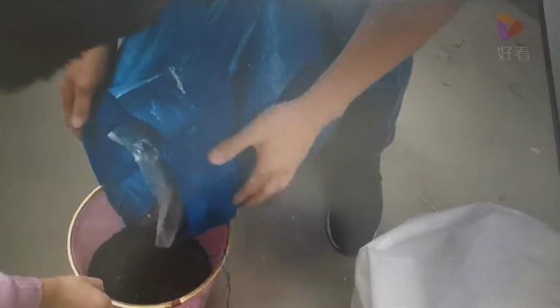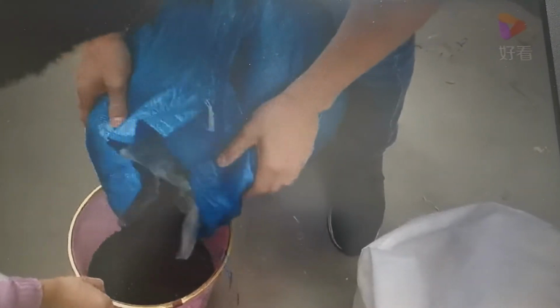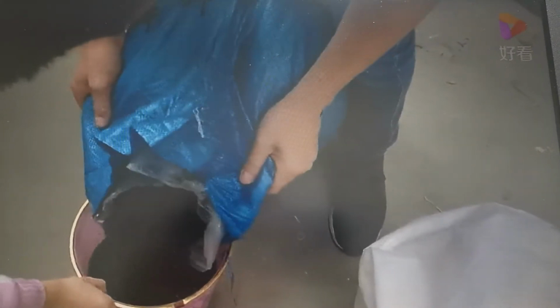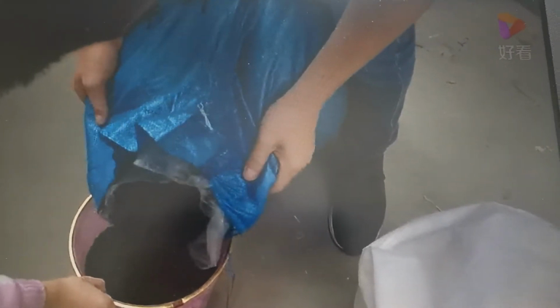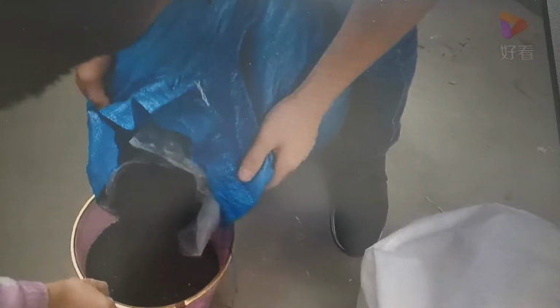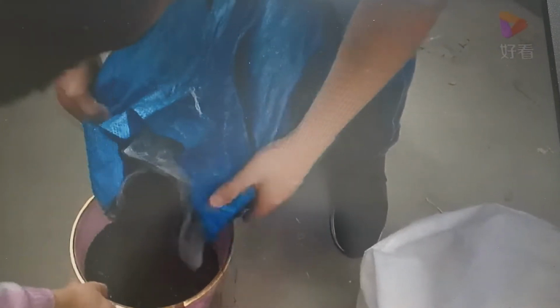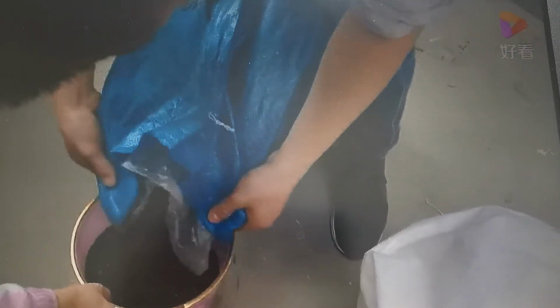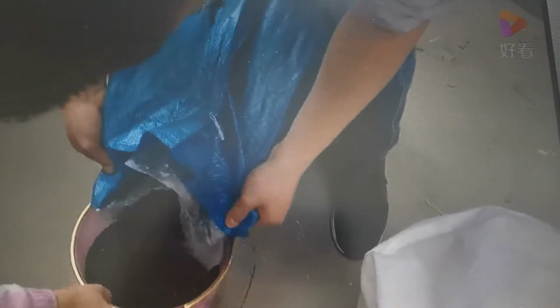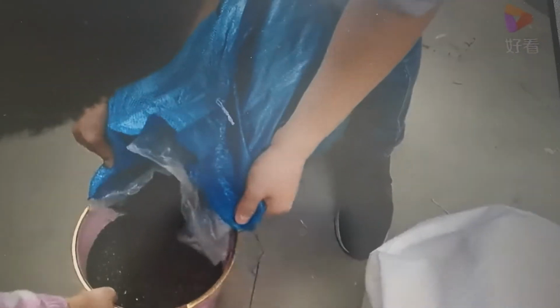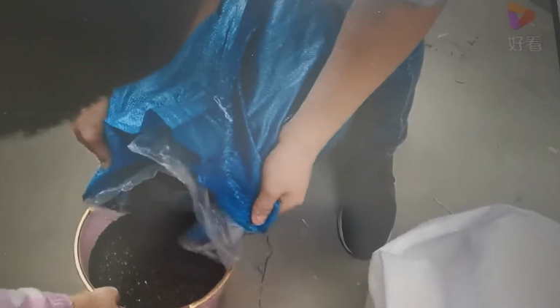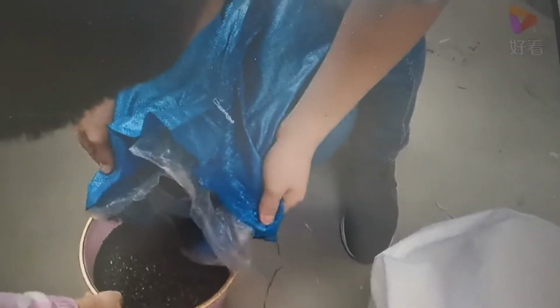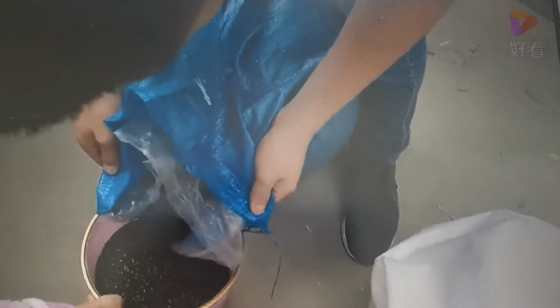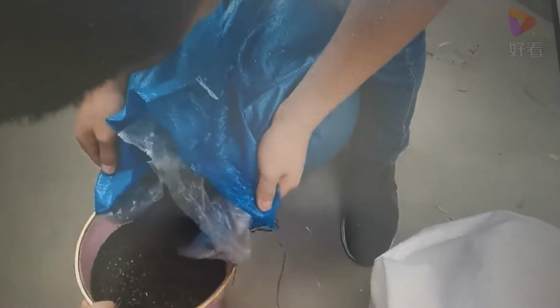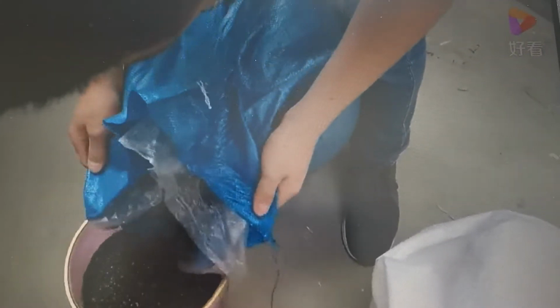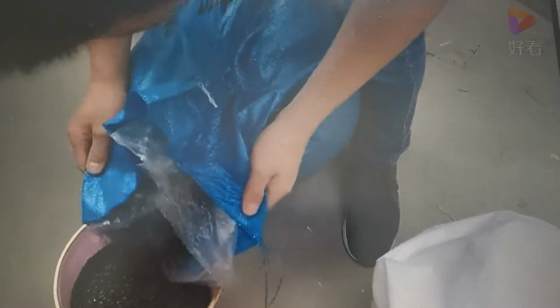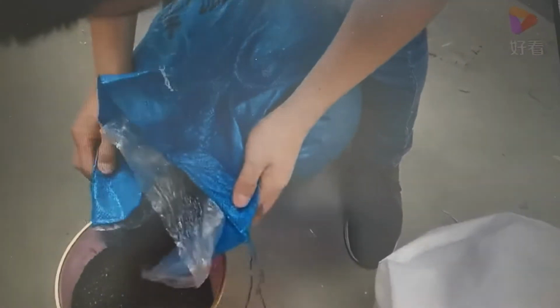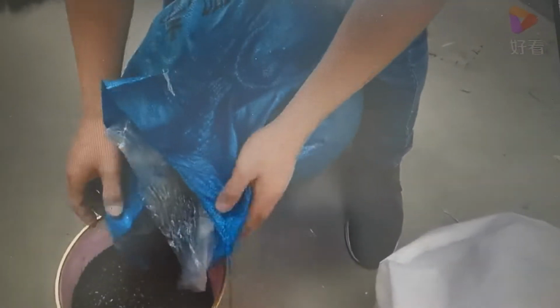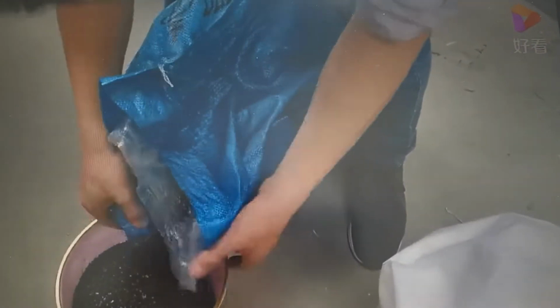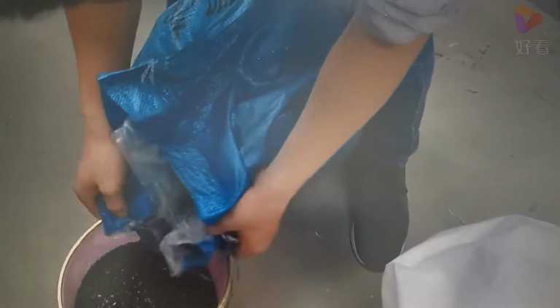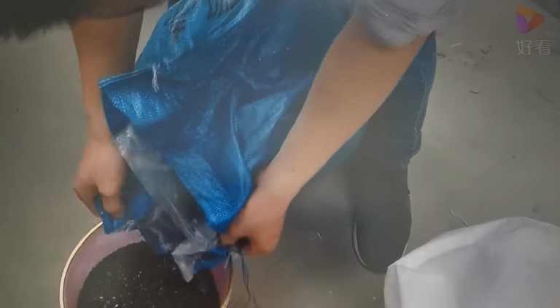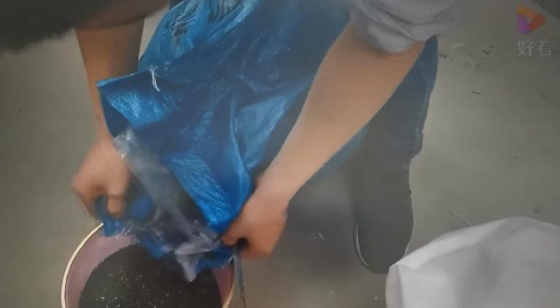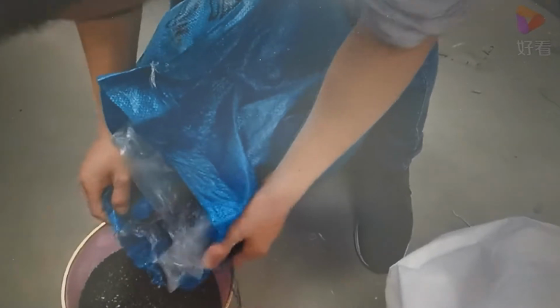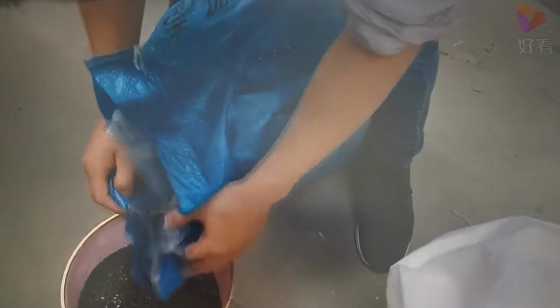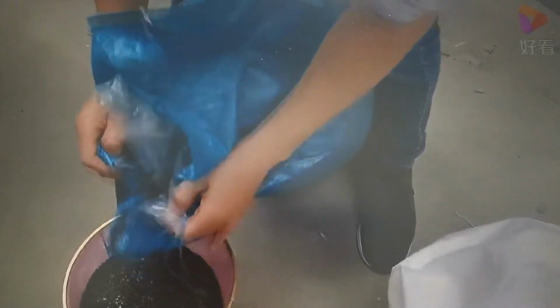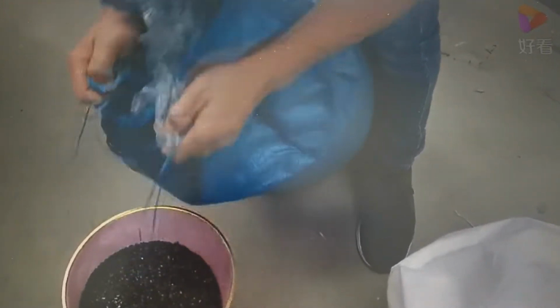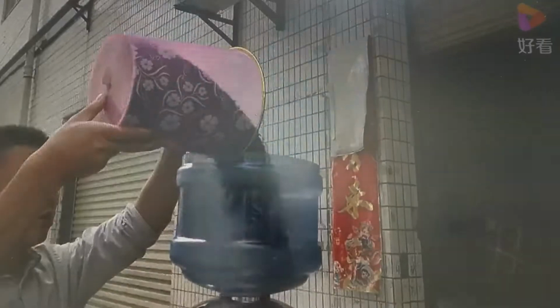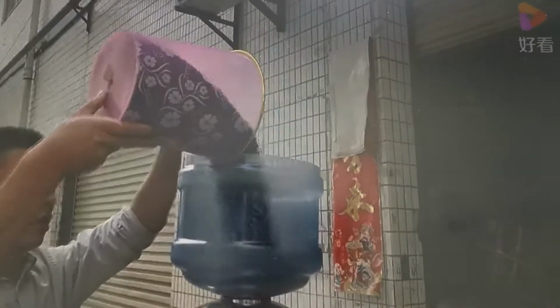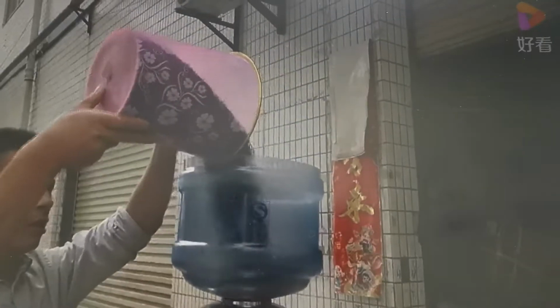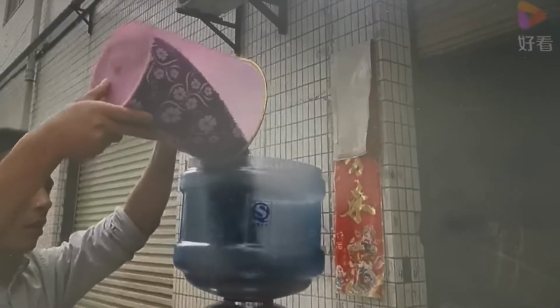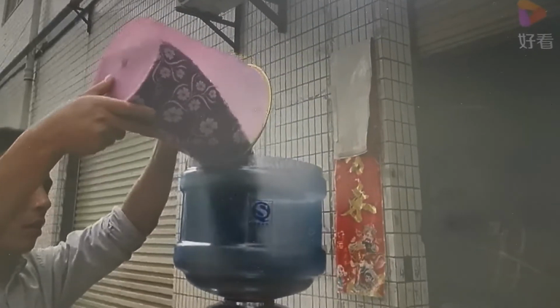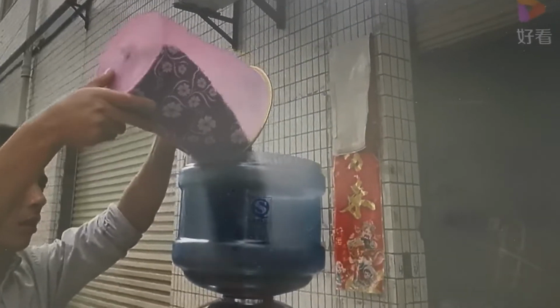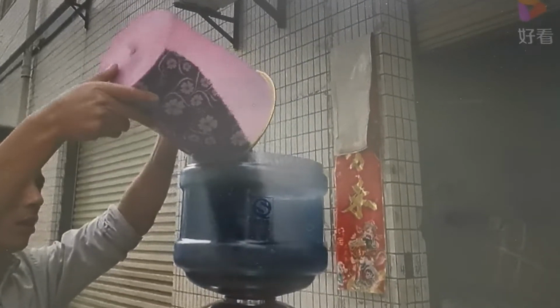The third step is to fill the carbon inside of this filter vessel.